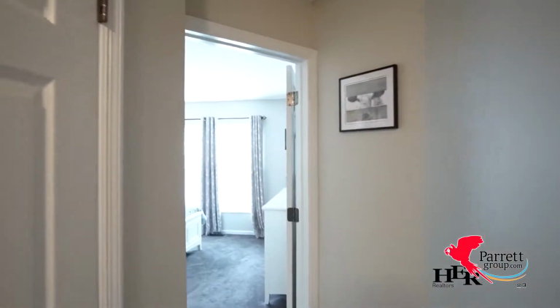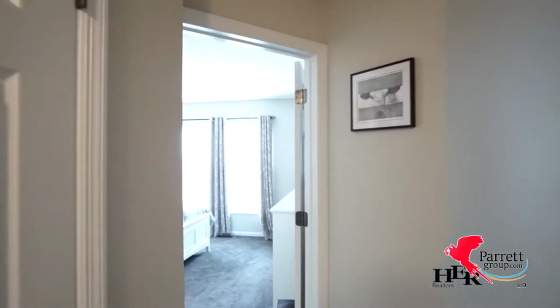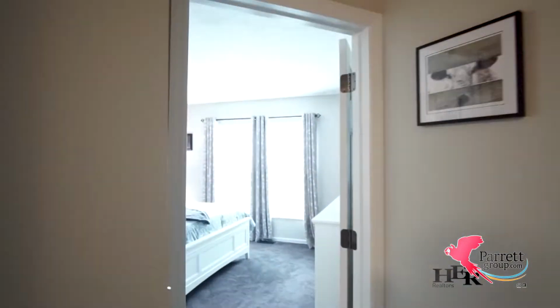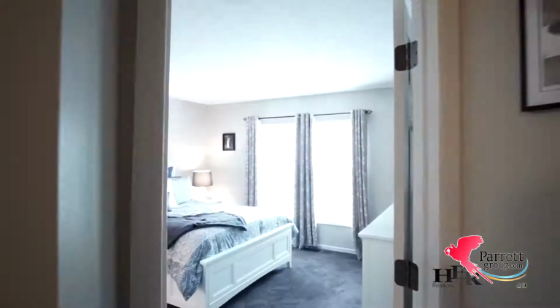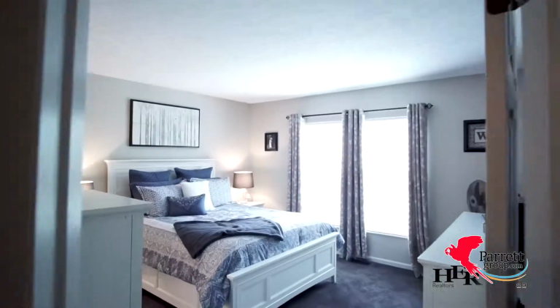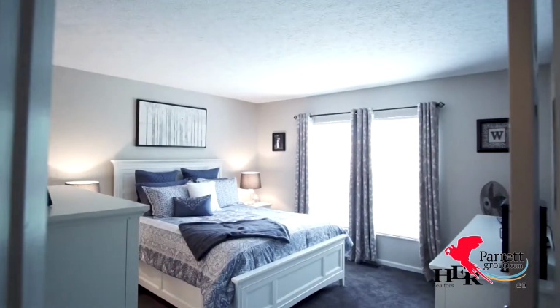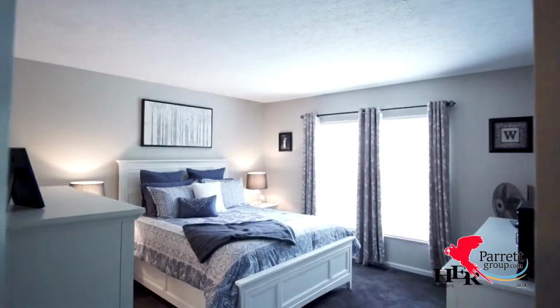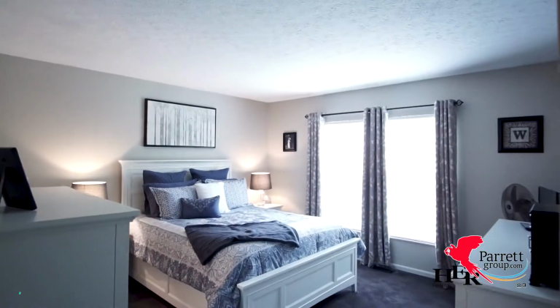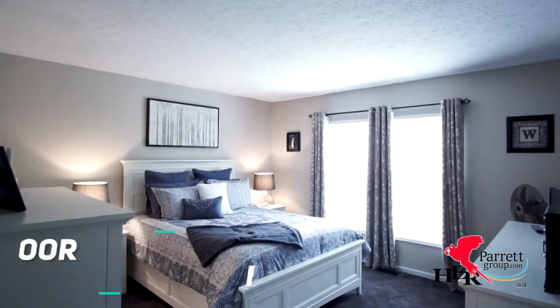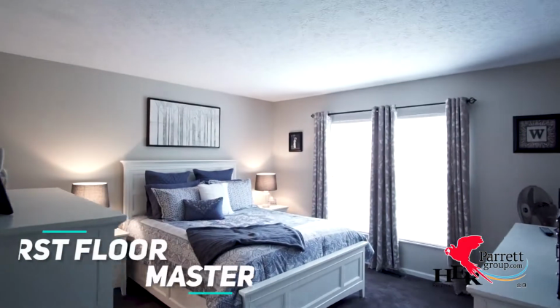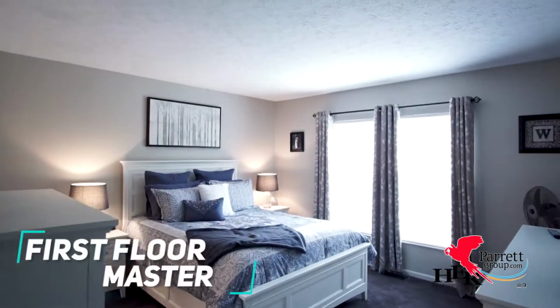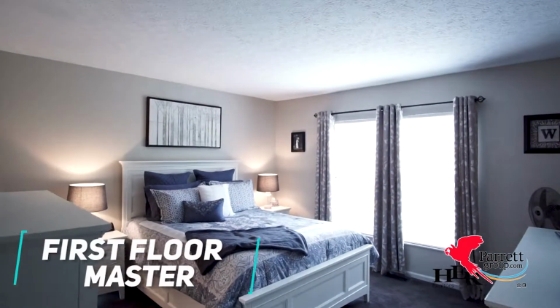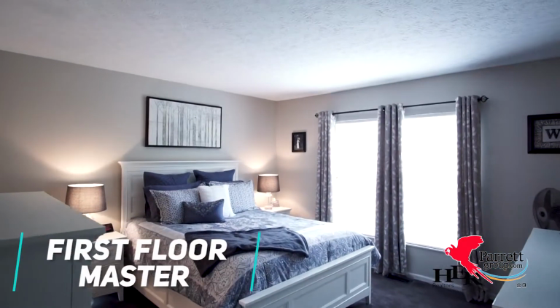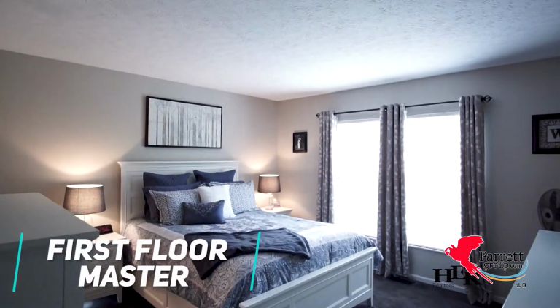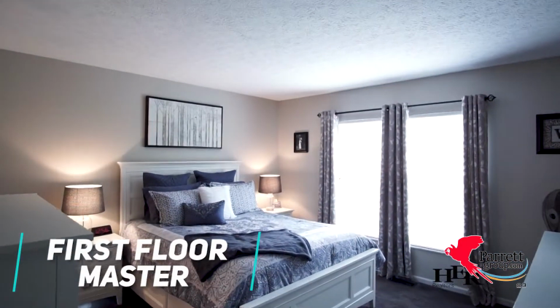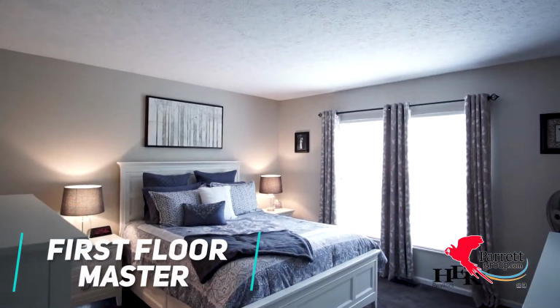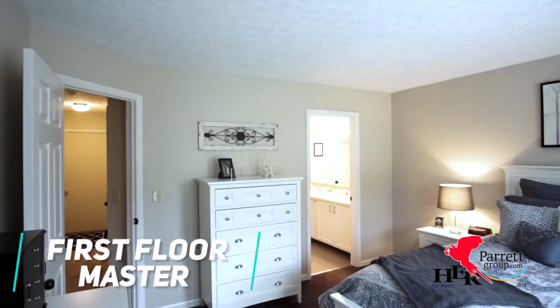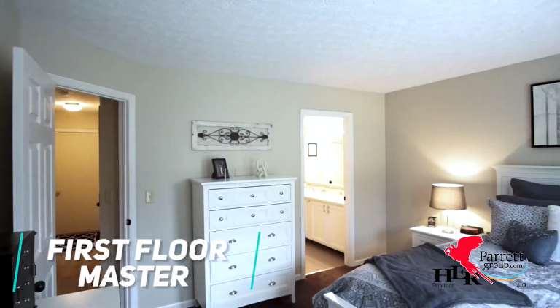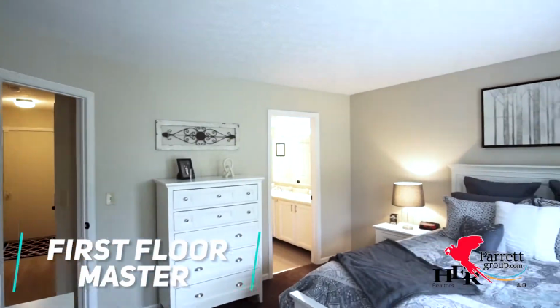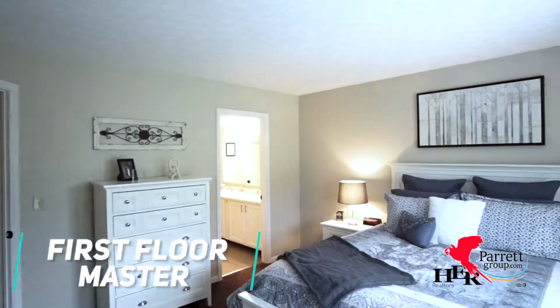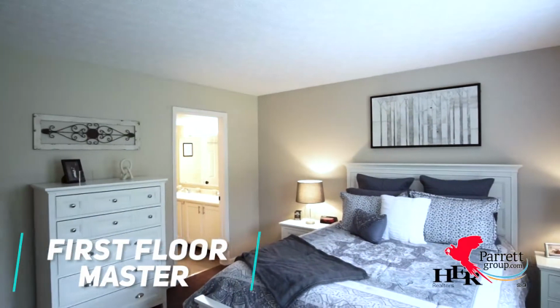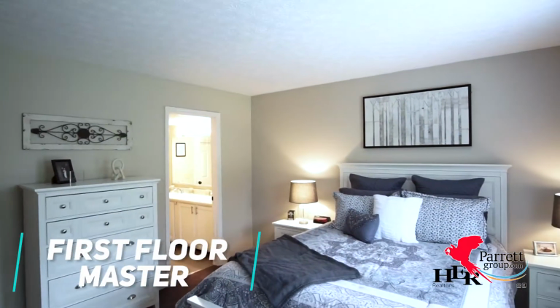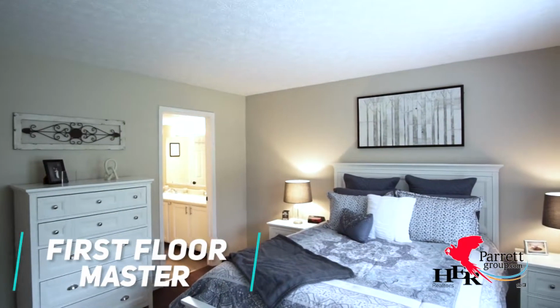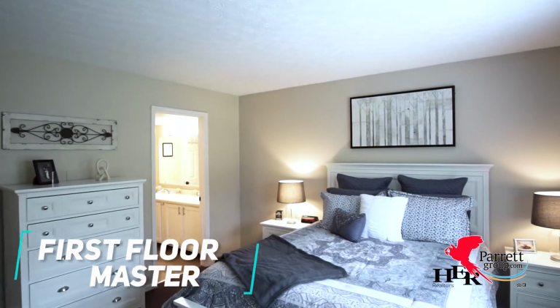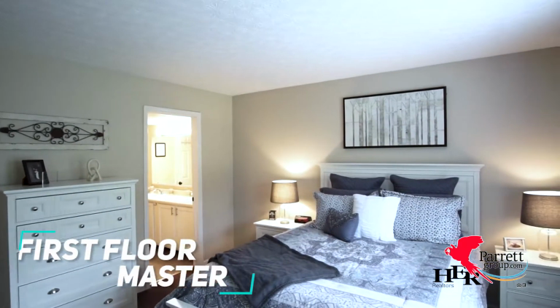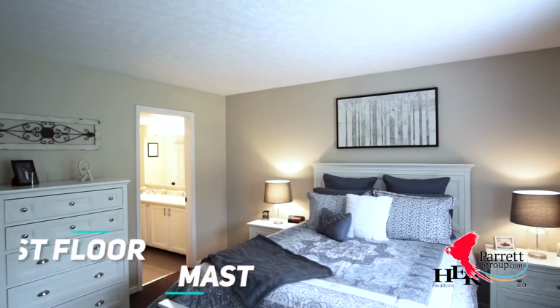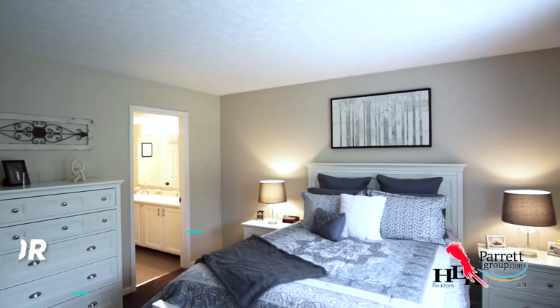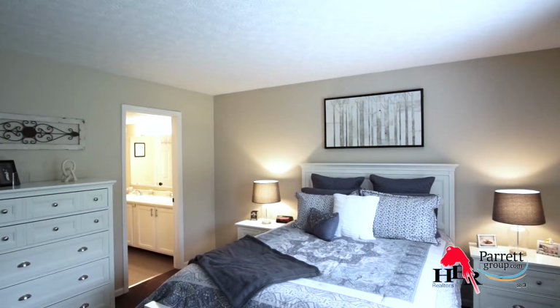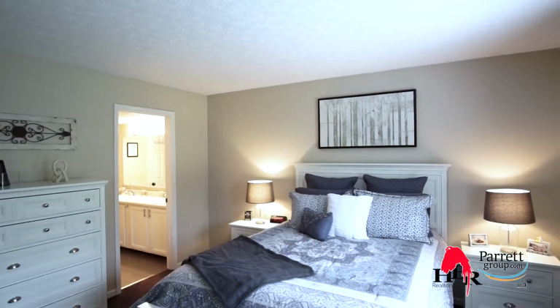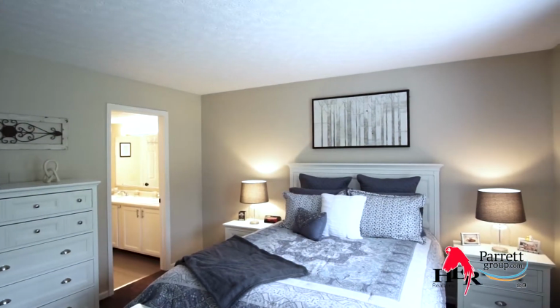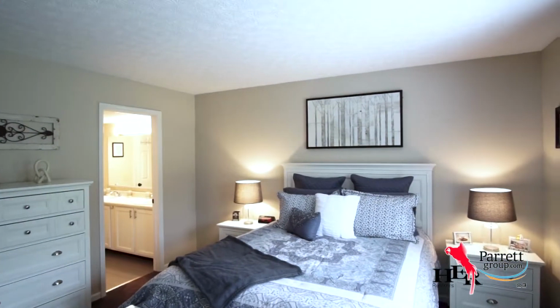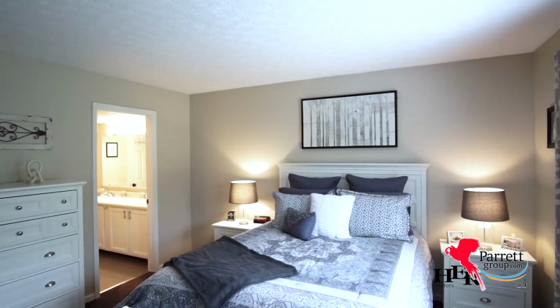This home features a highly sought-after first-floor master. This is a great feature for resale.